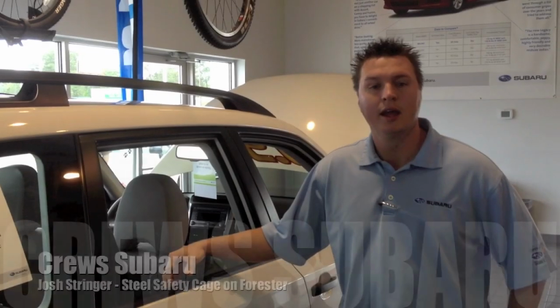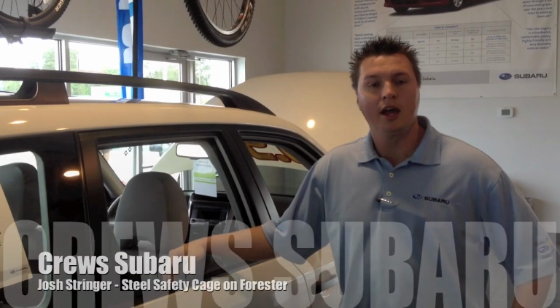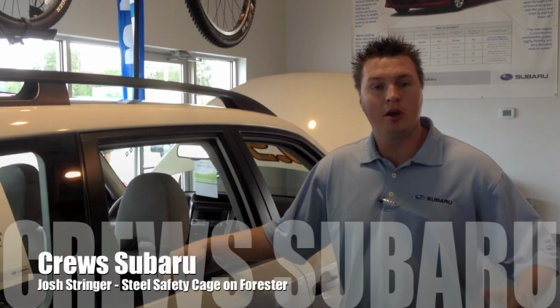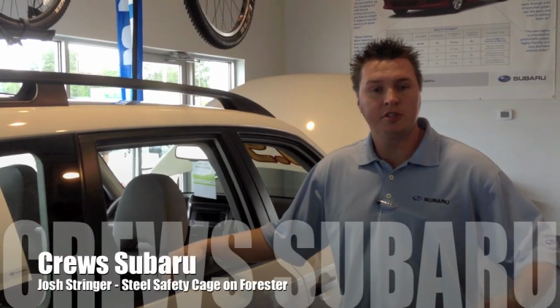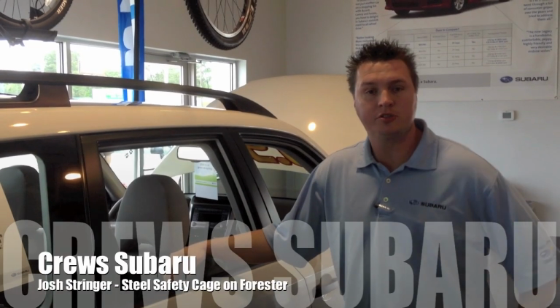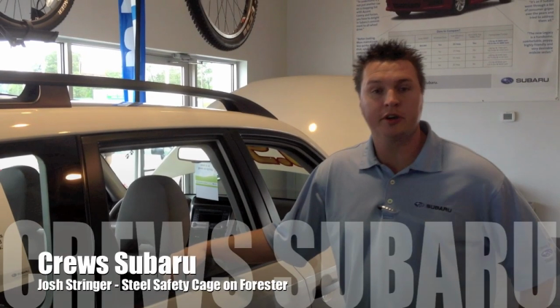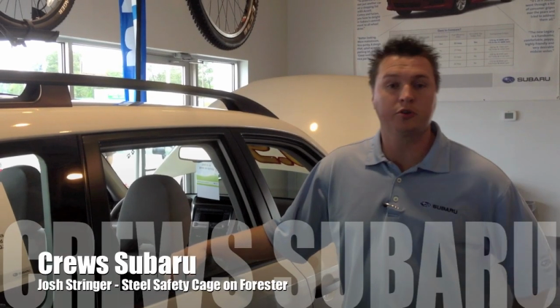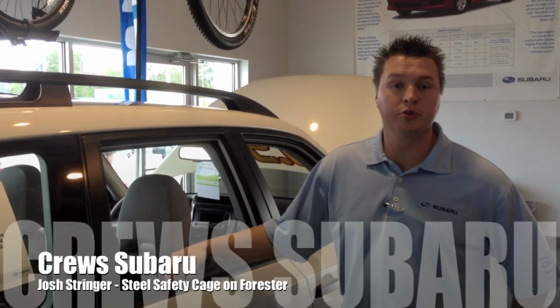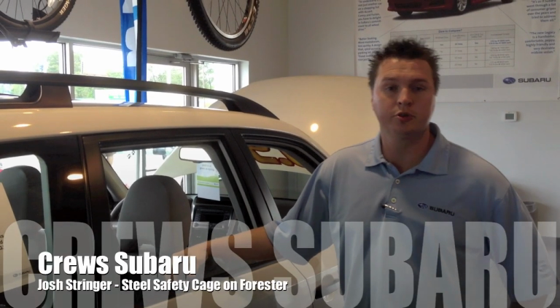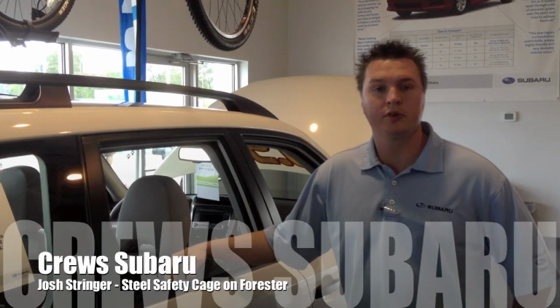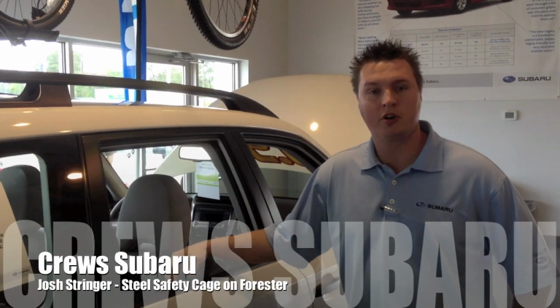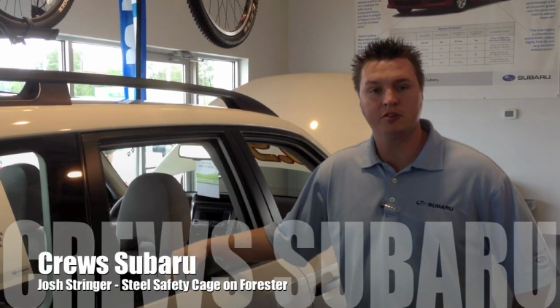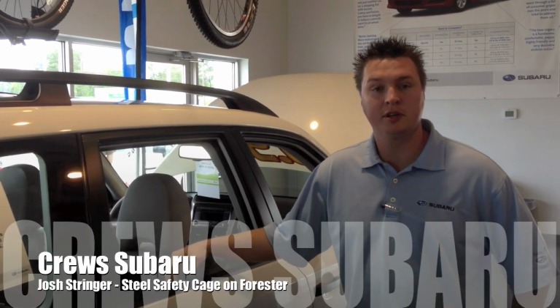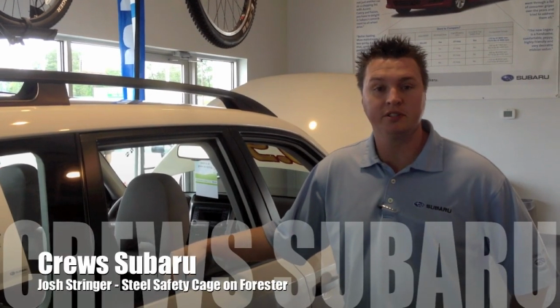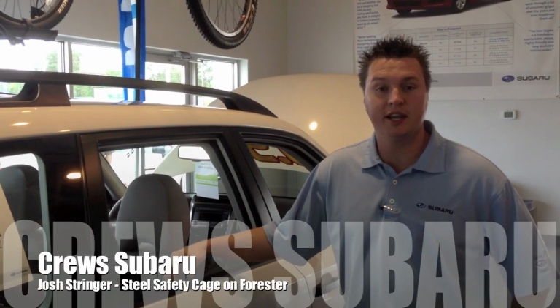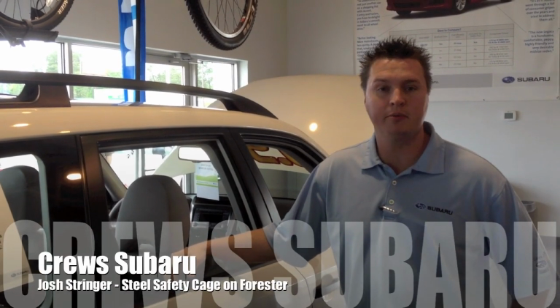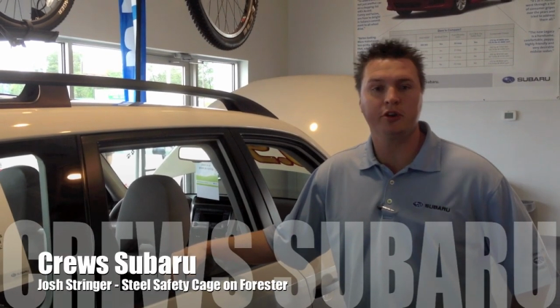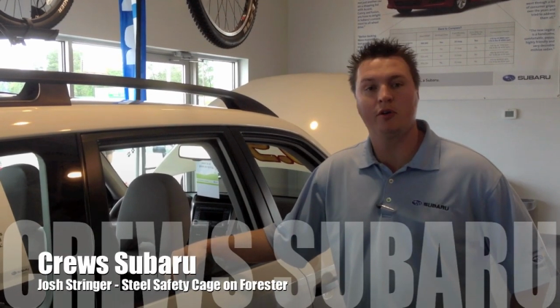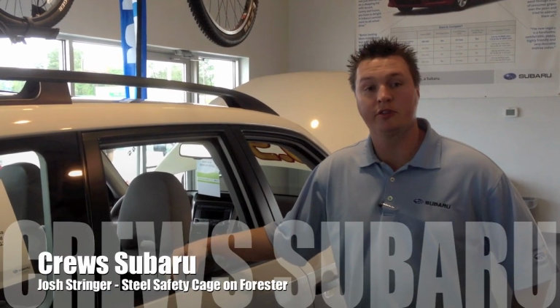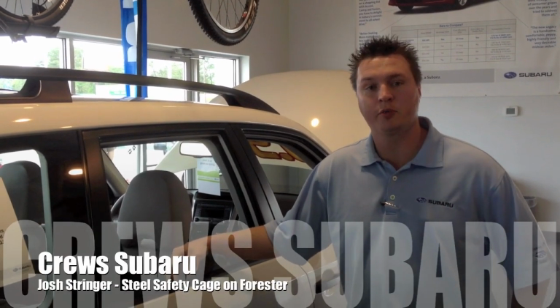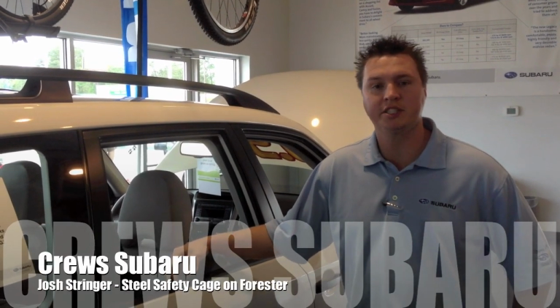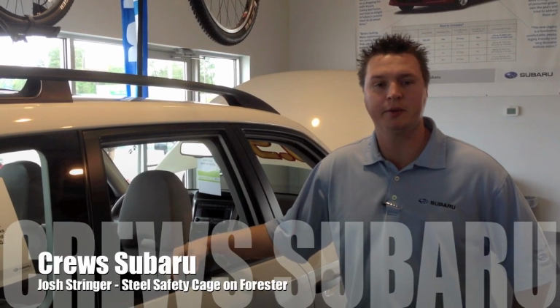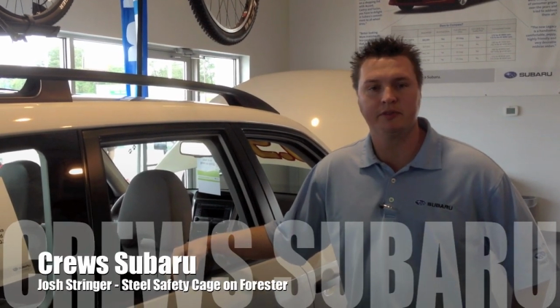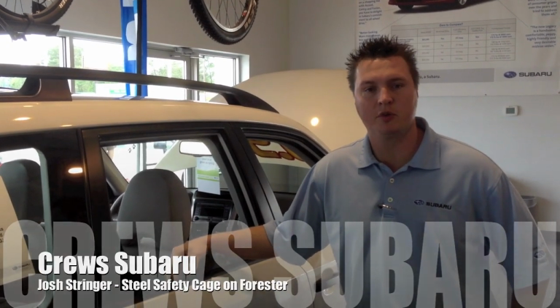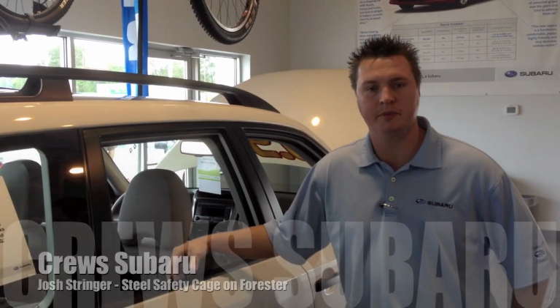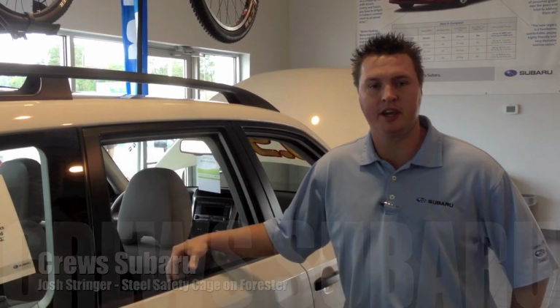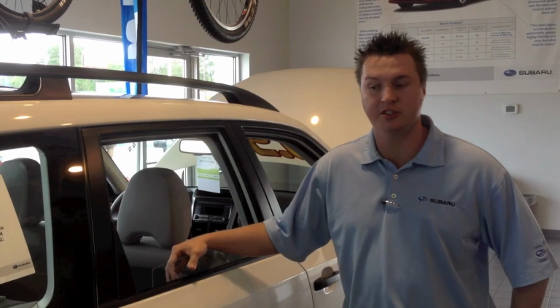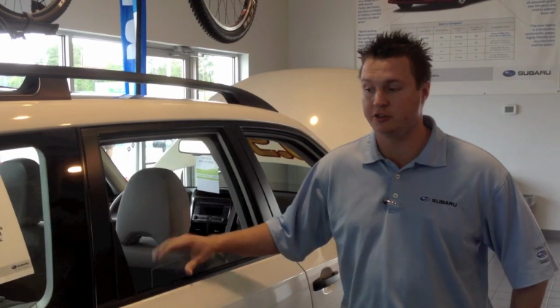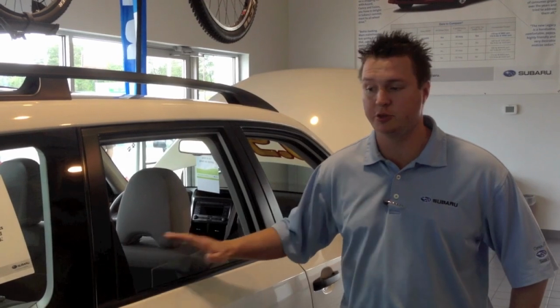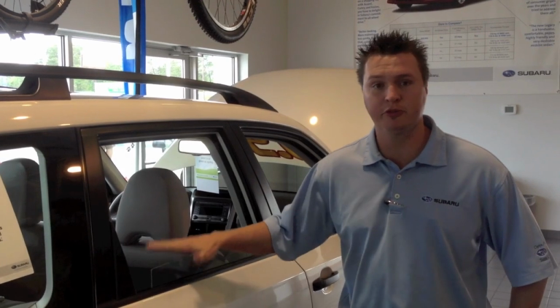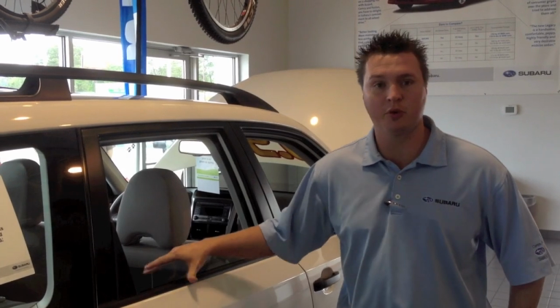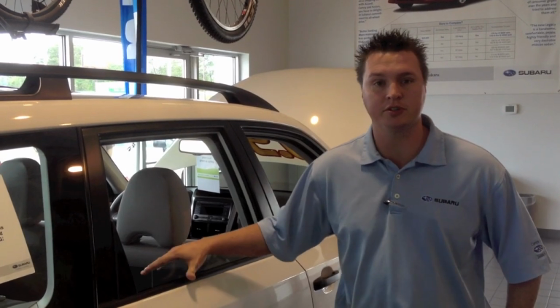Hello, I'm Josh Stringer at Crew of Subaru of Charleston and today I'm going to go over the ring-shaped reinforcement cage on the Subaru Forester.